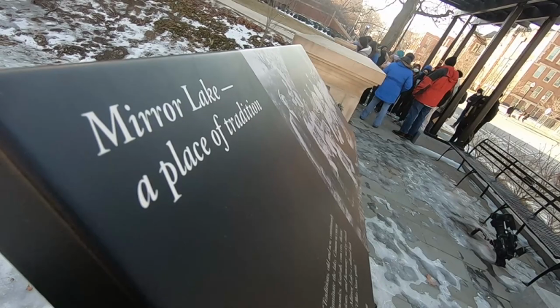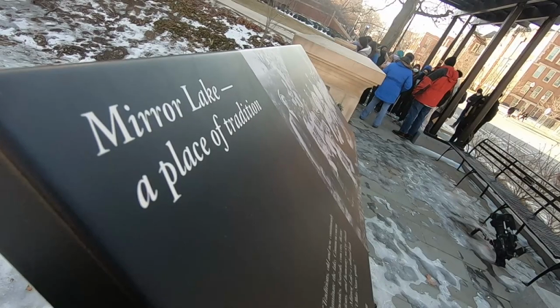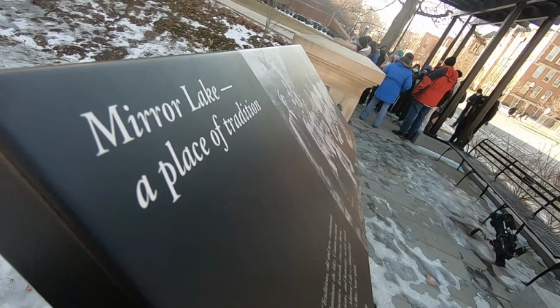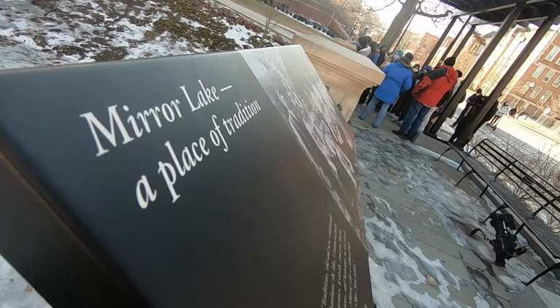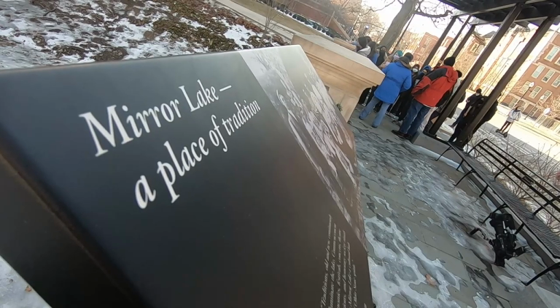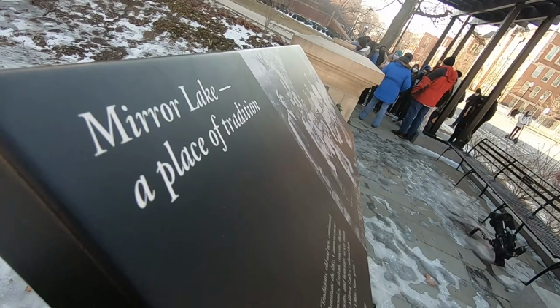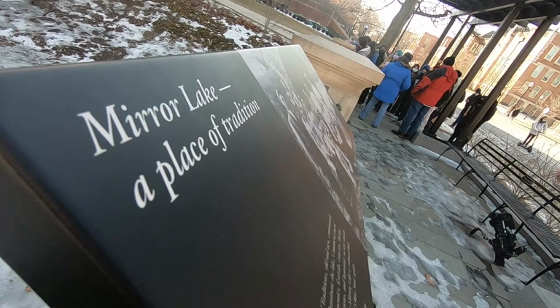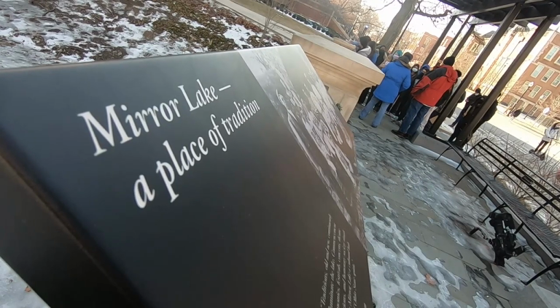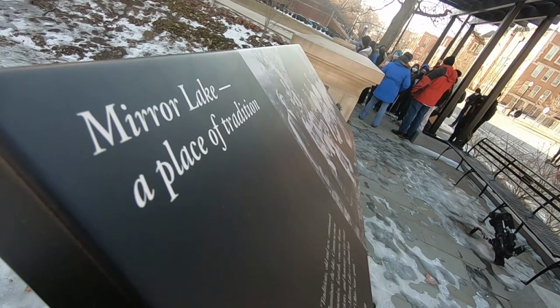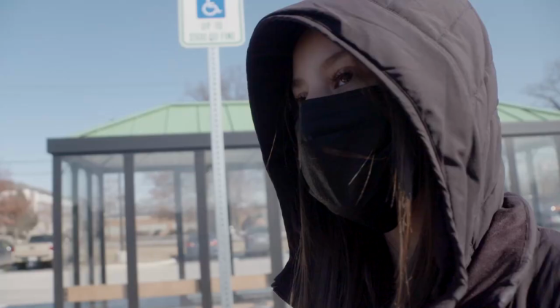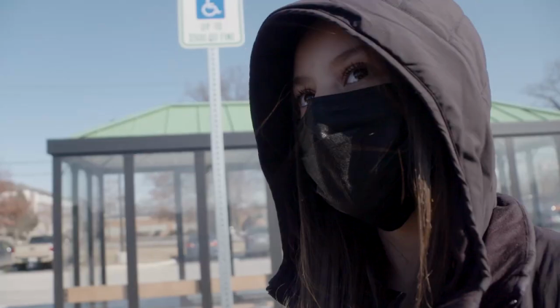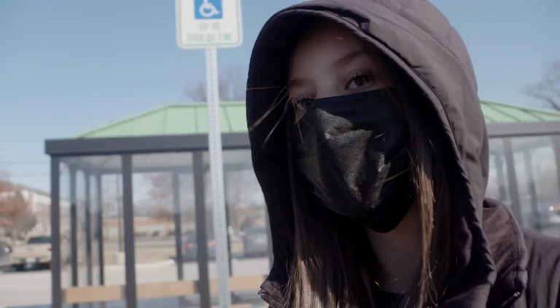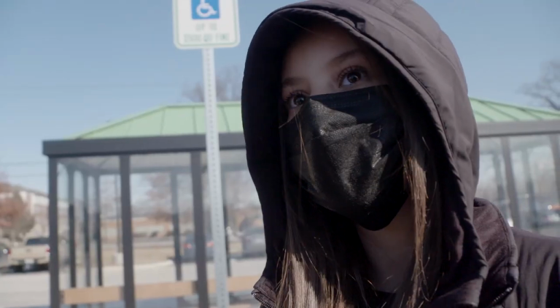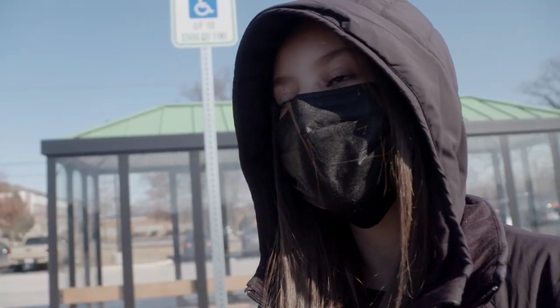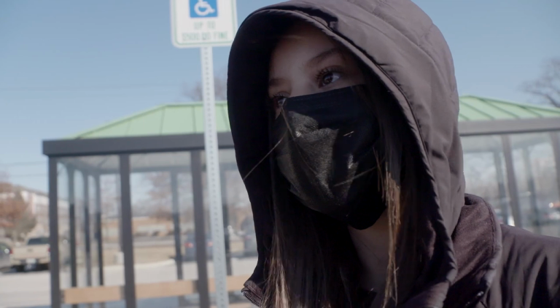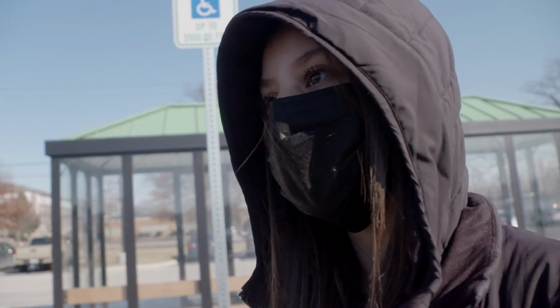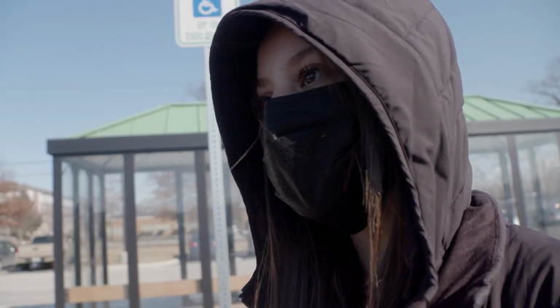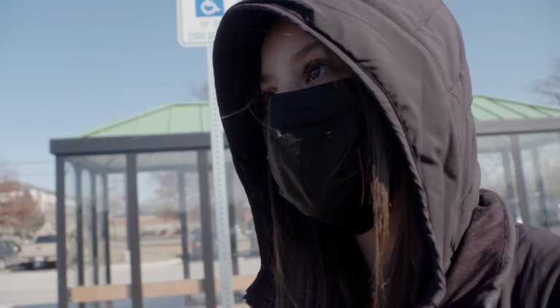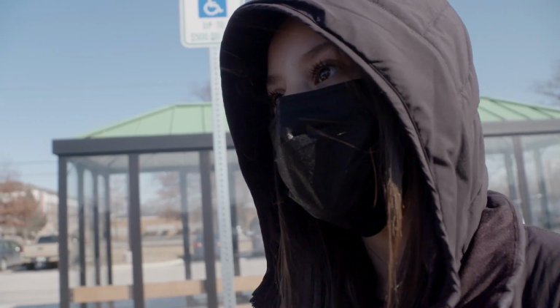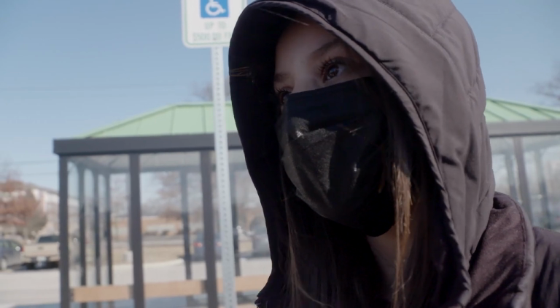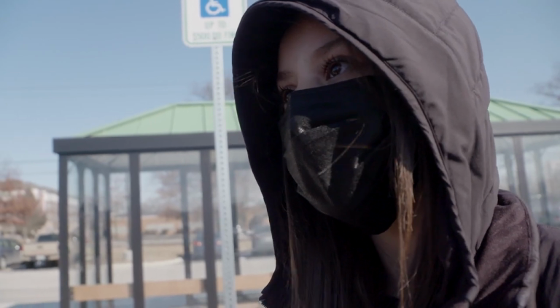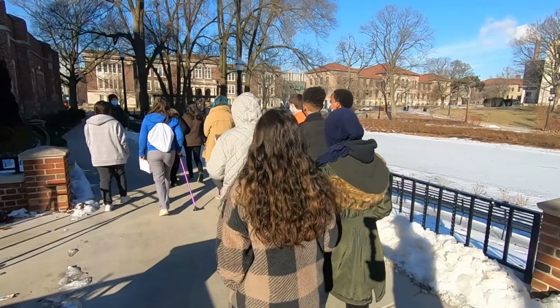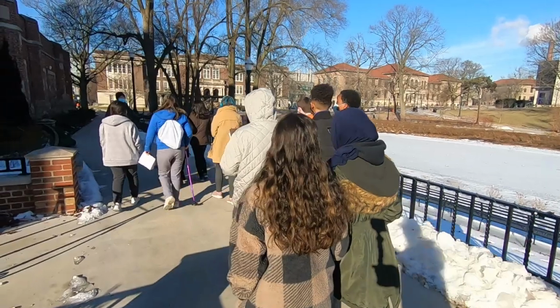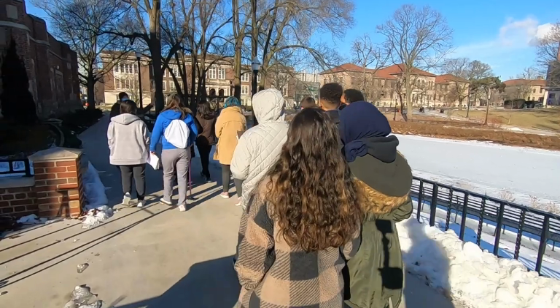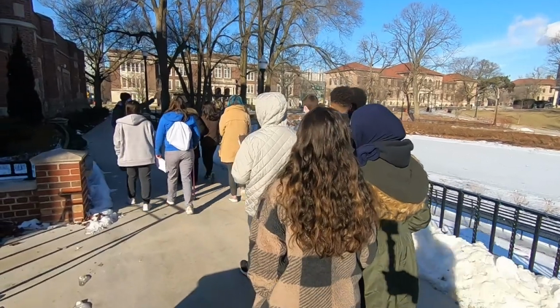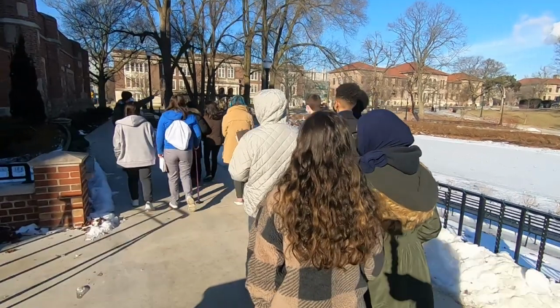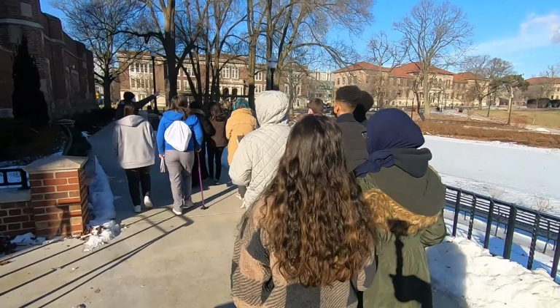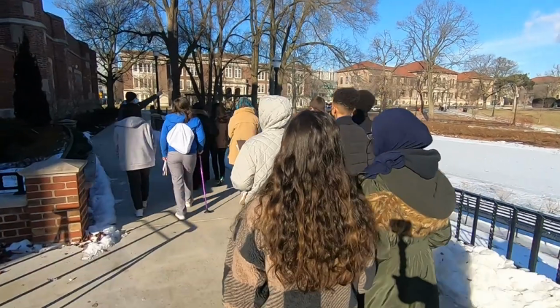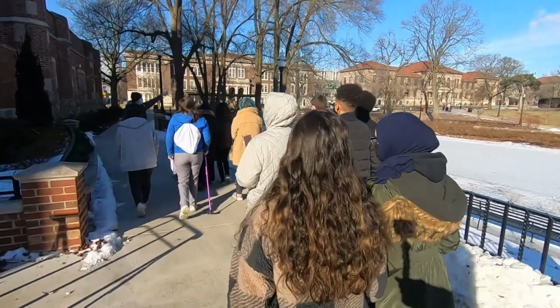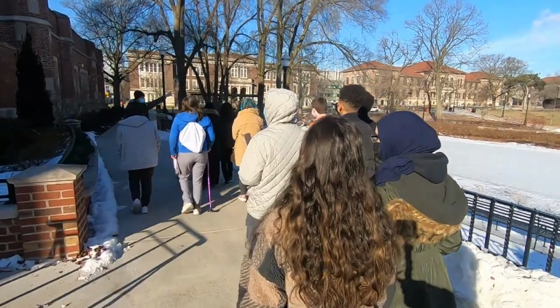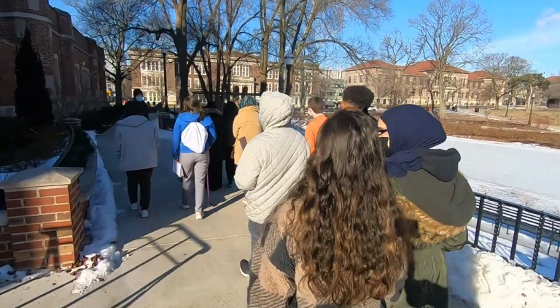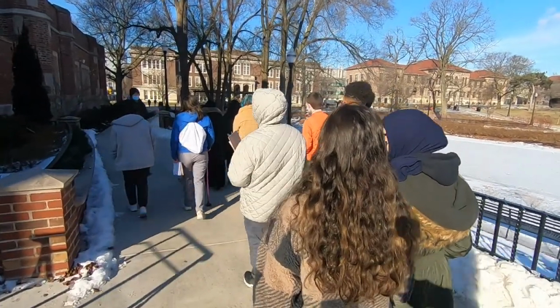It was really nice because we're usually just stuck in the classroom all day, so it was nice to get out and be outside.